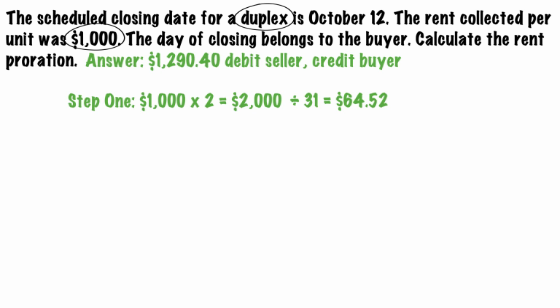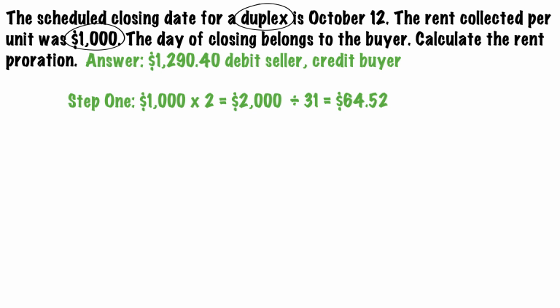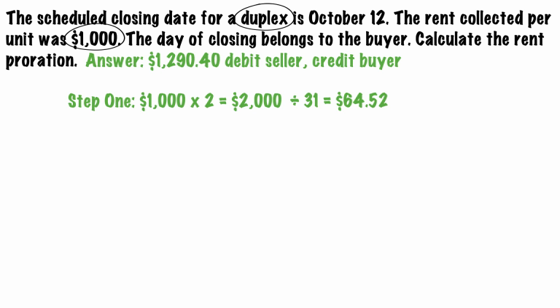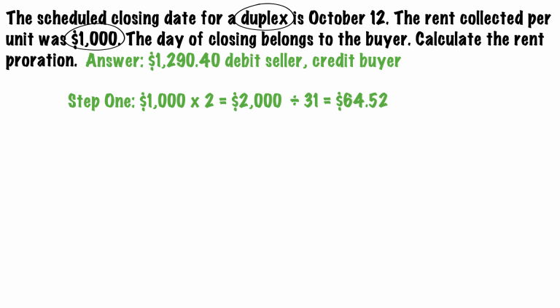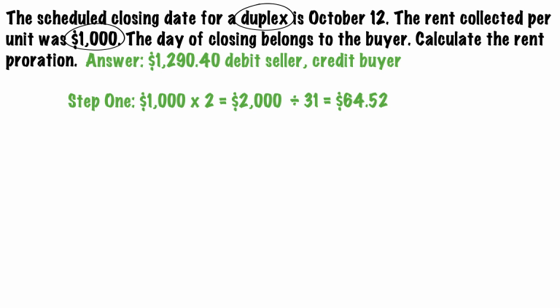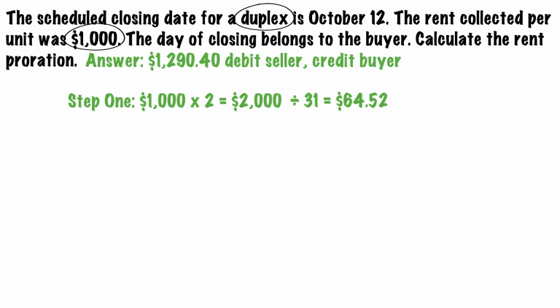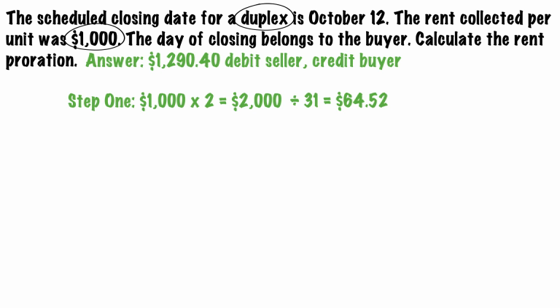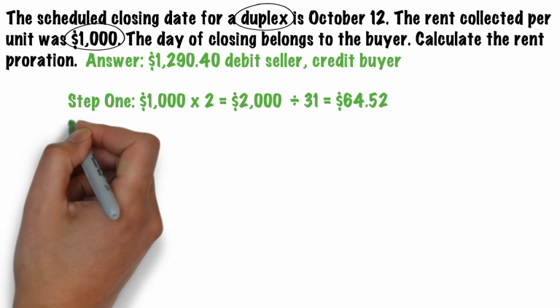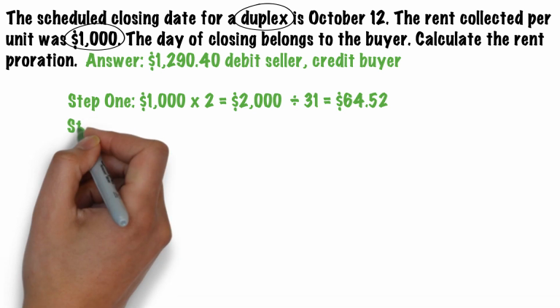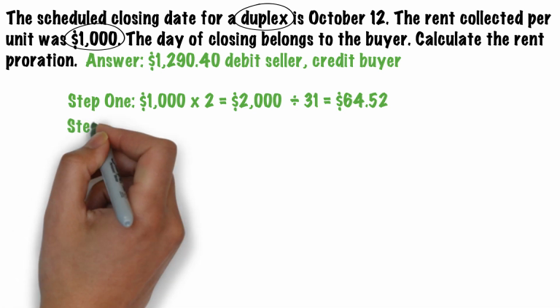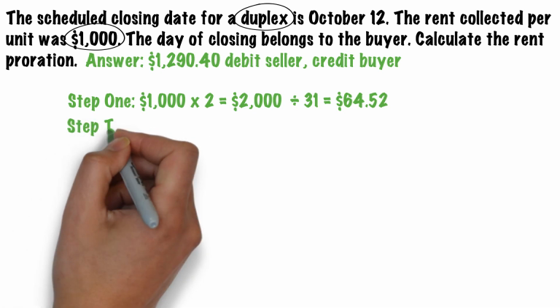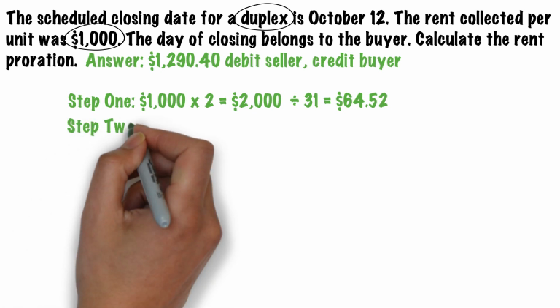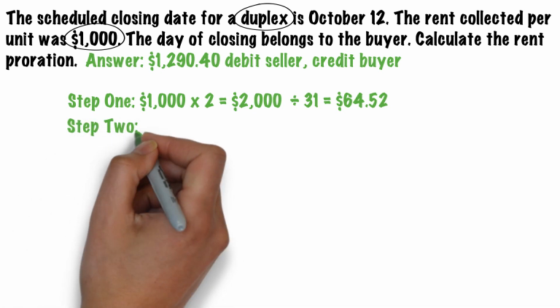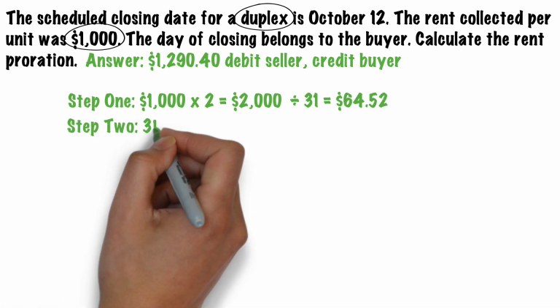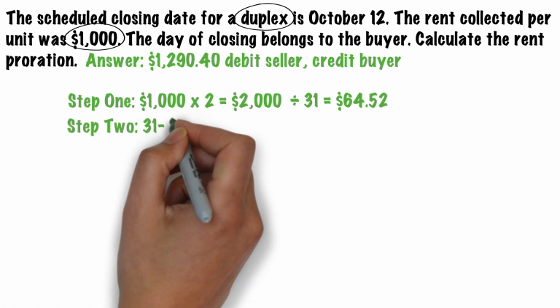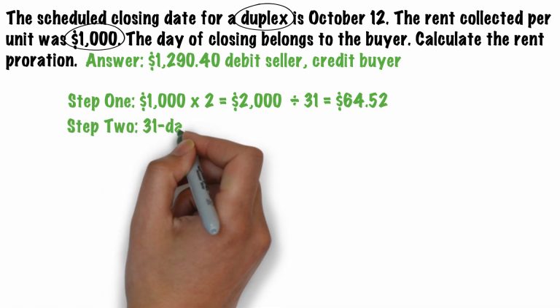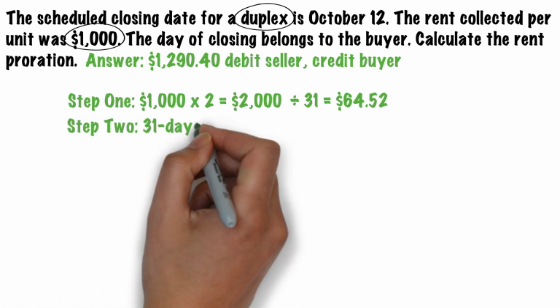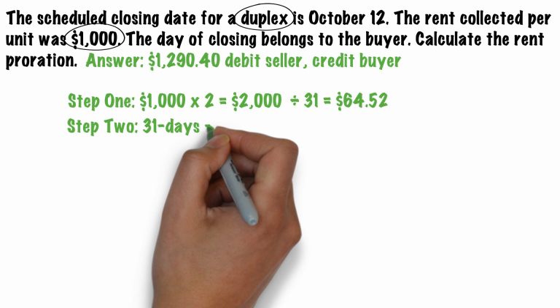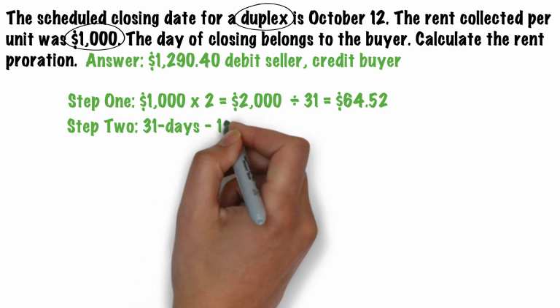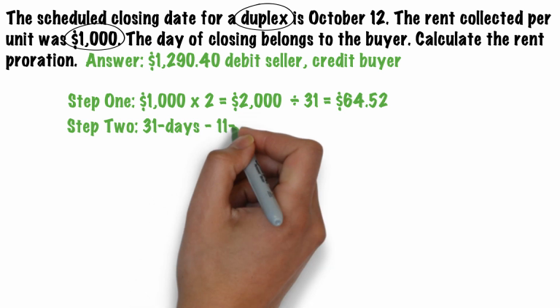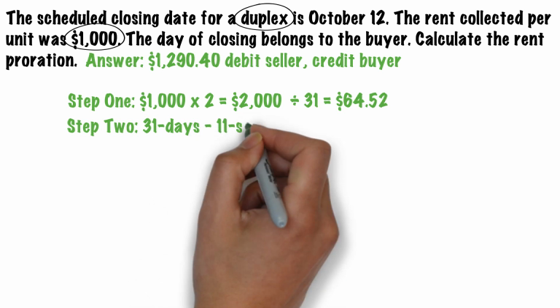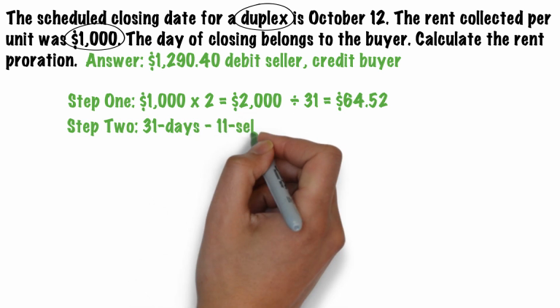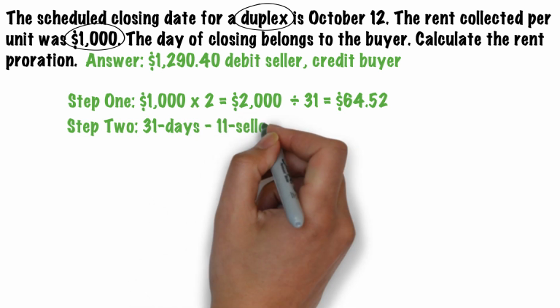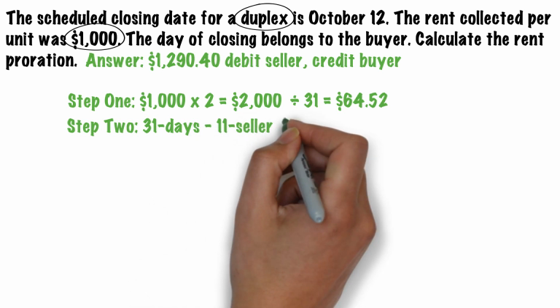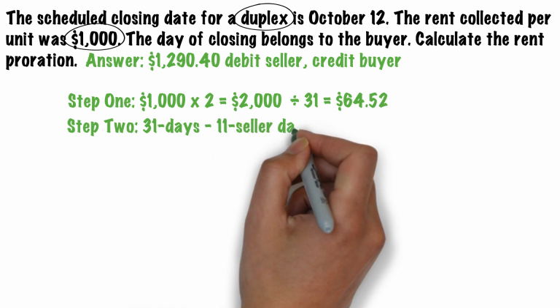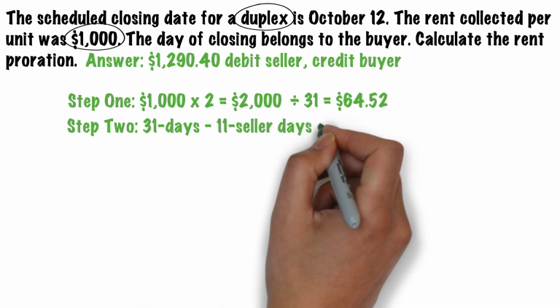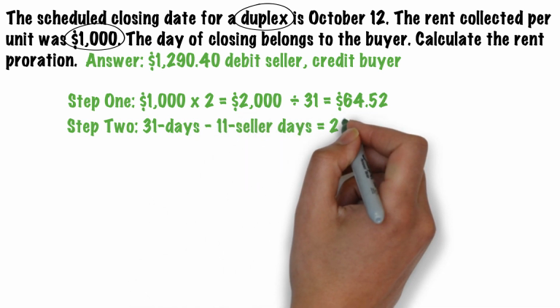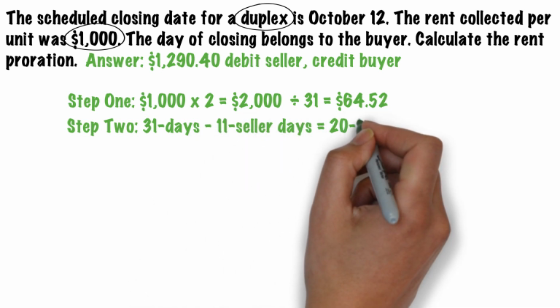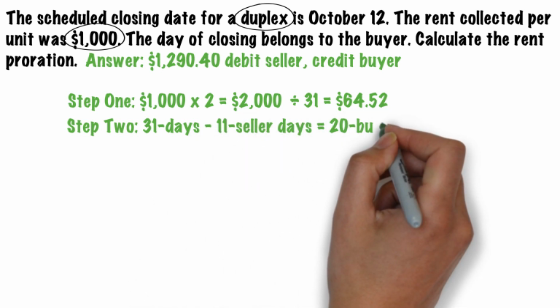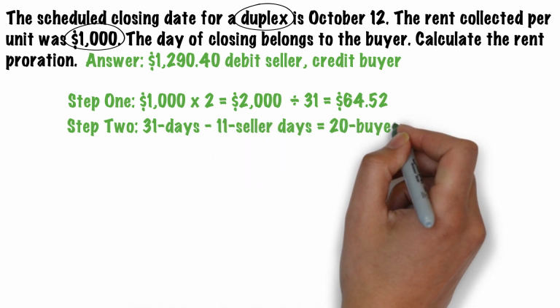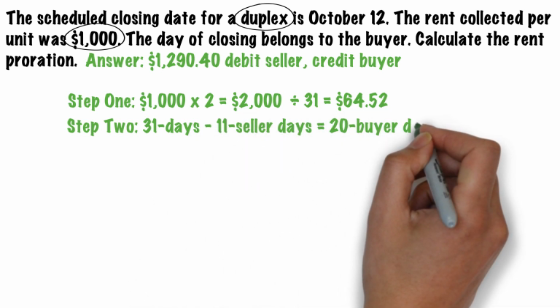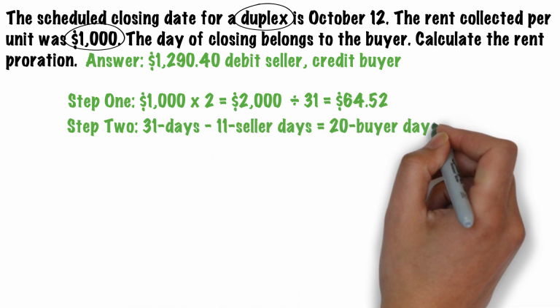Next, we need to determine the buyer days. There are 31 days in October and the seller owned the property for 11 days. Therefore, there are 20 buyer days.